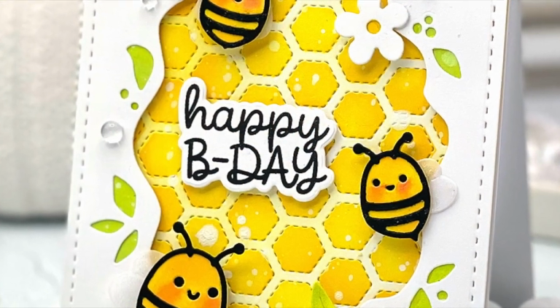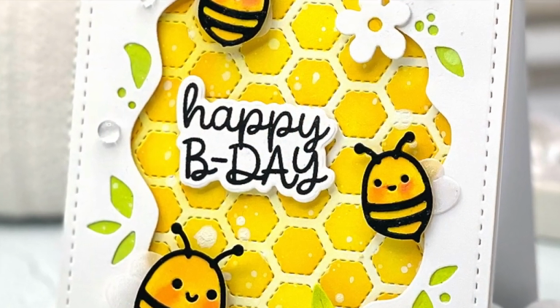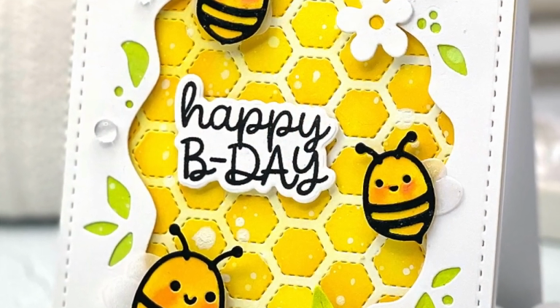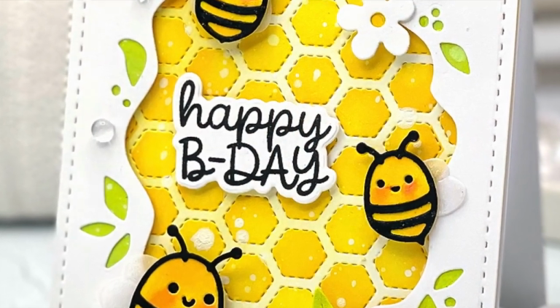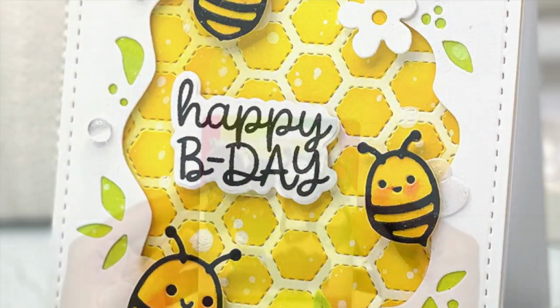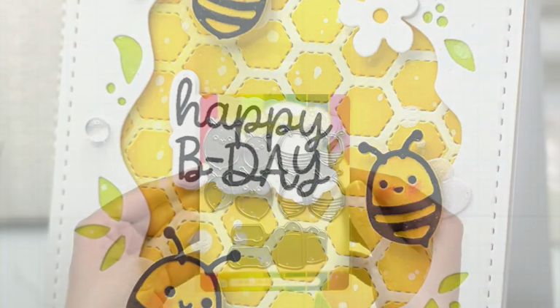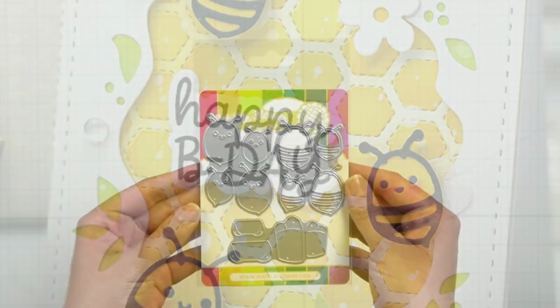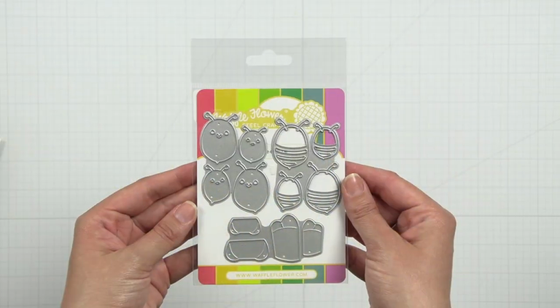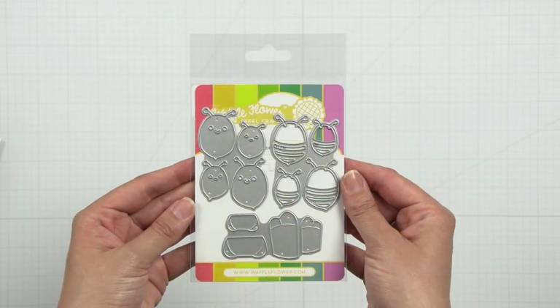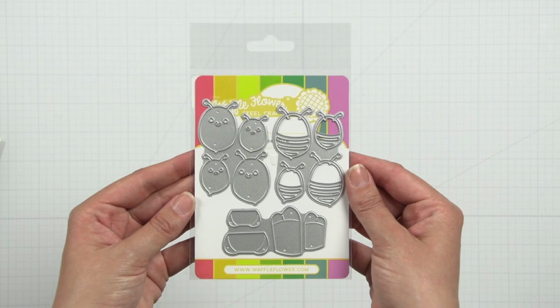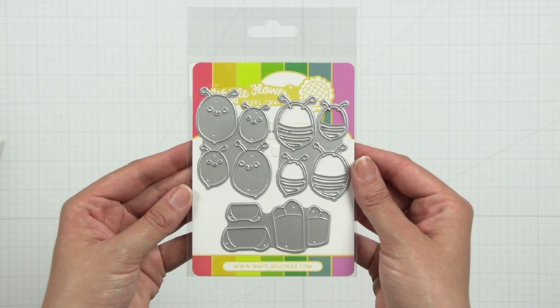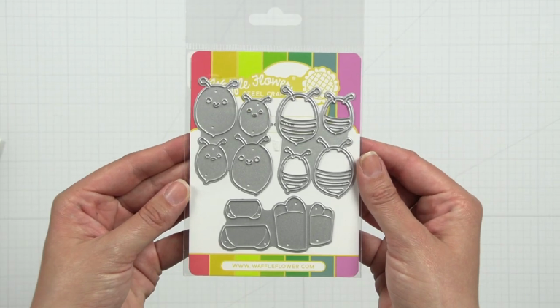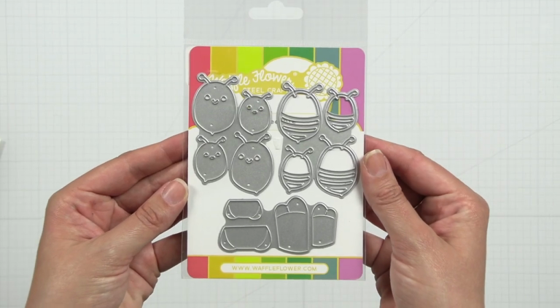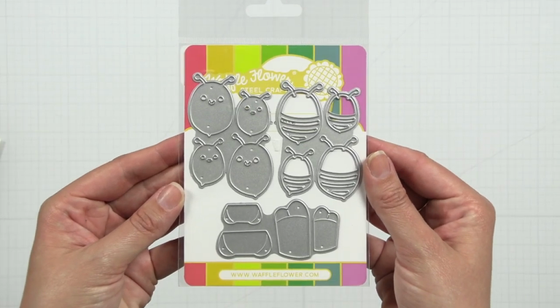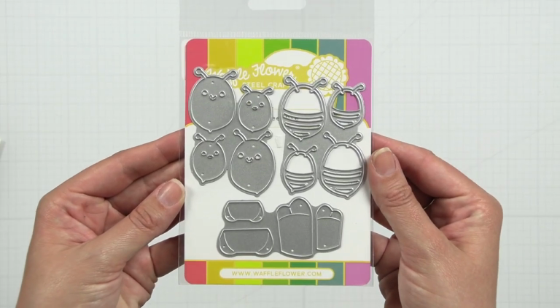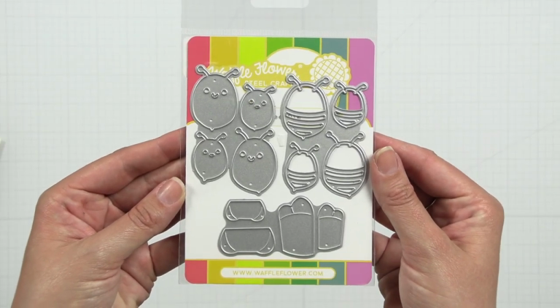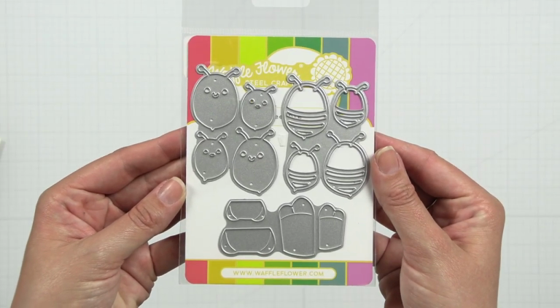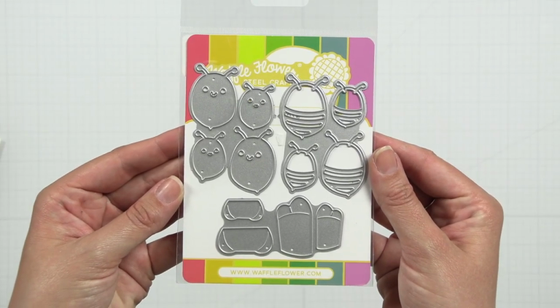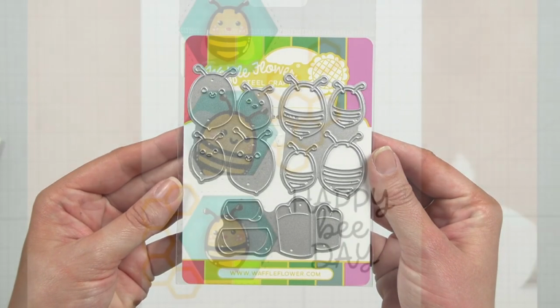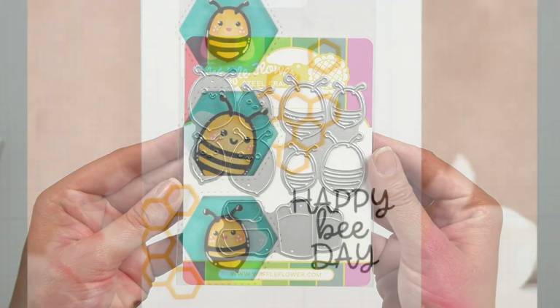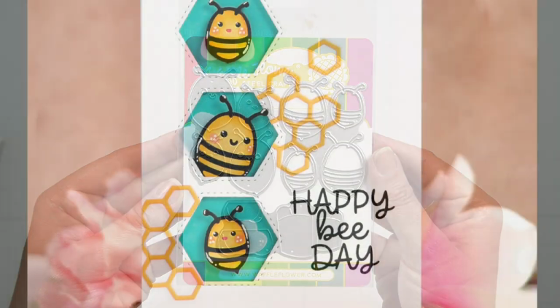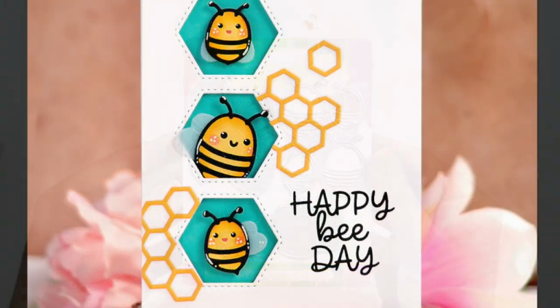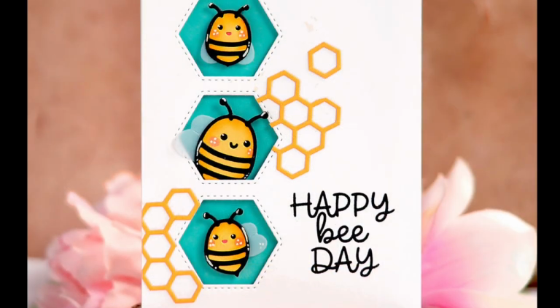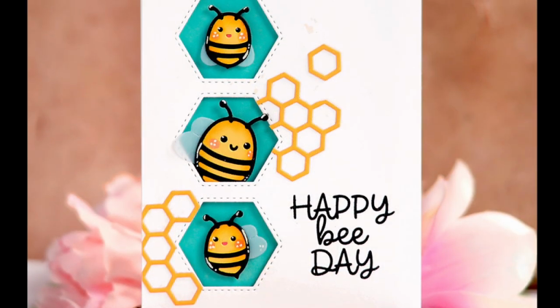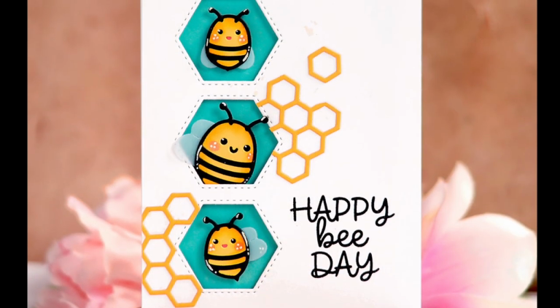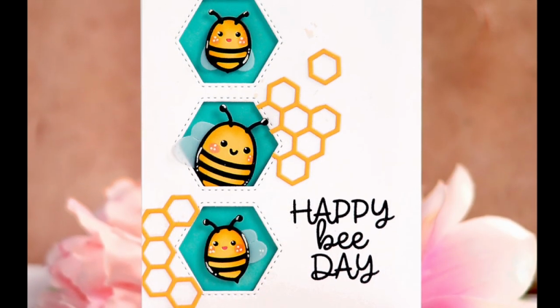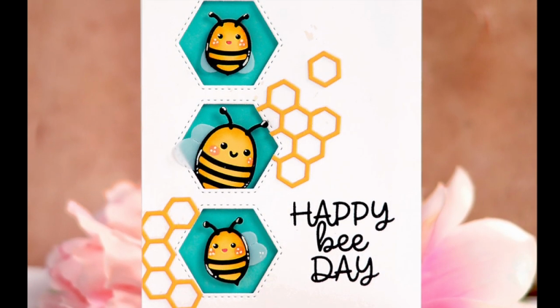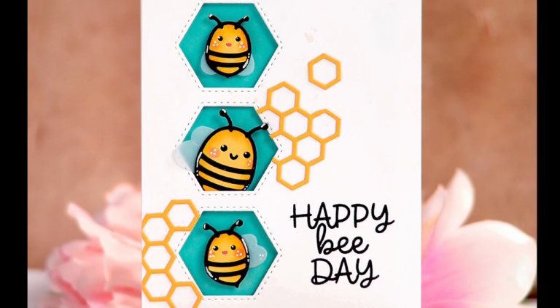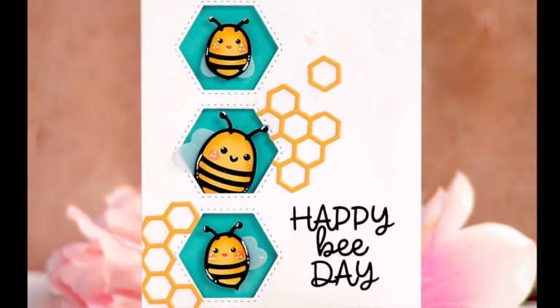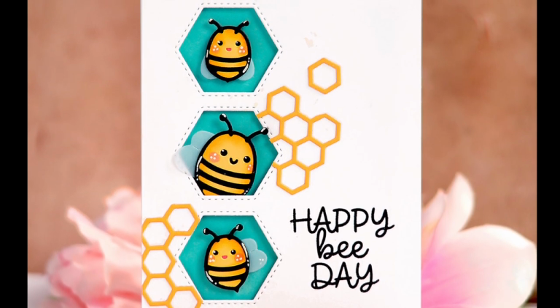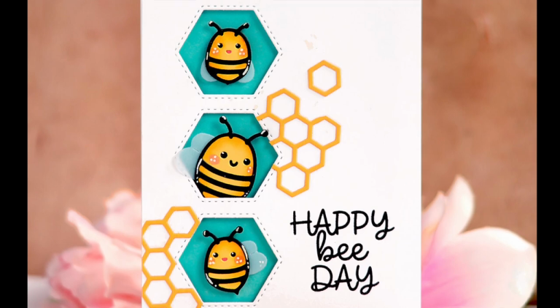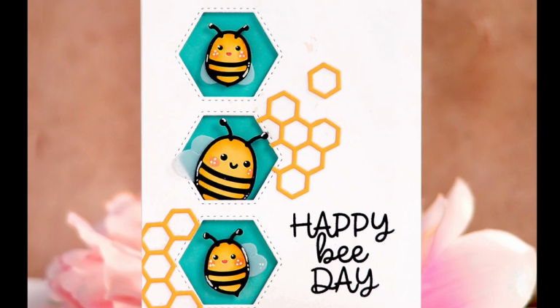The Happy Bee die set features layered dies to create four bees with a base layer, stripe layer, and wings.